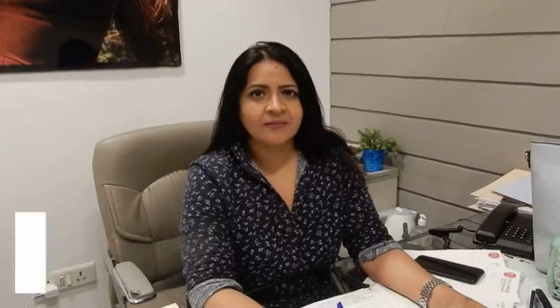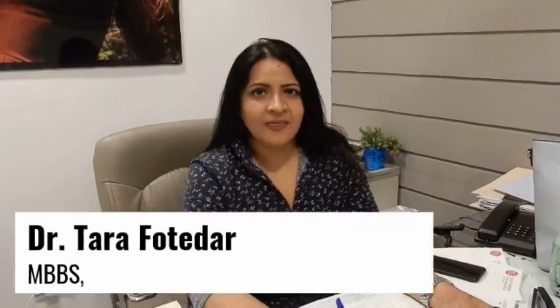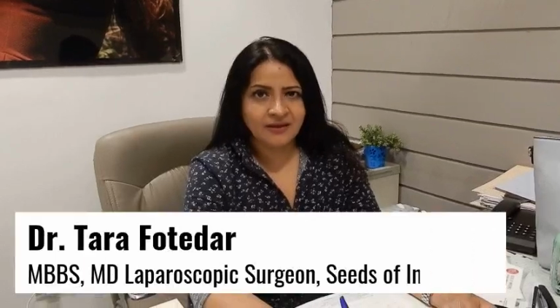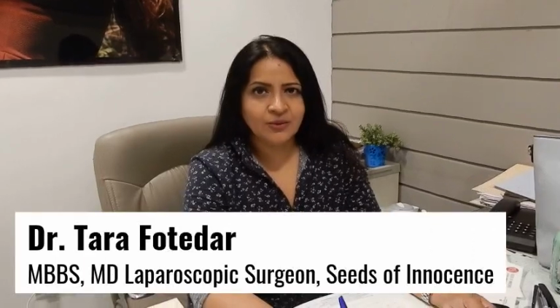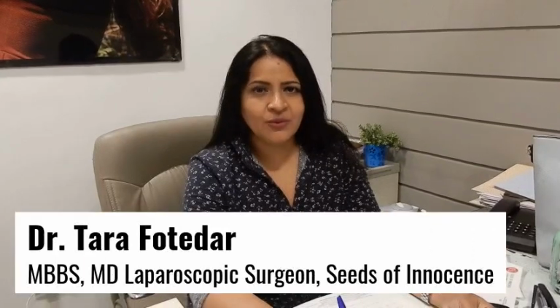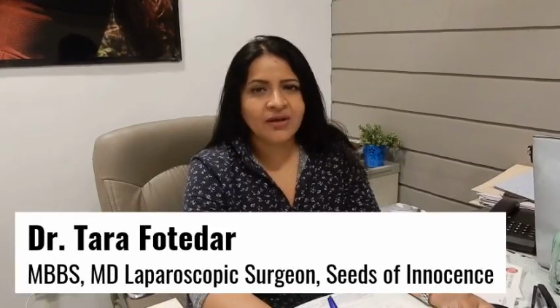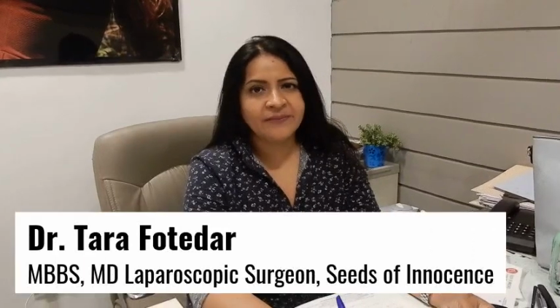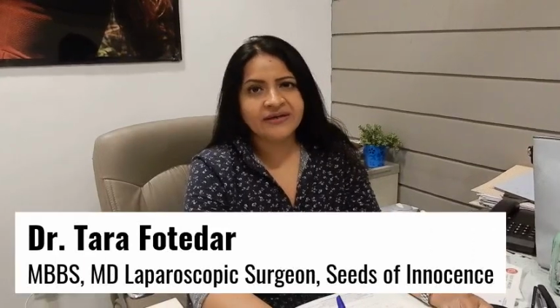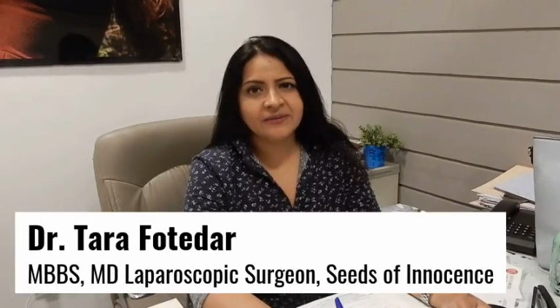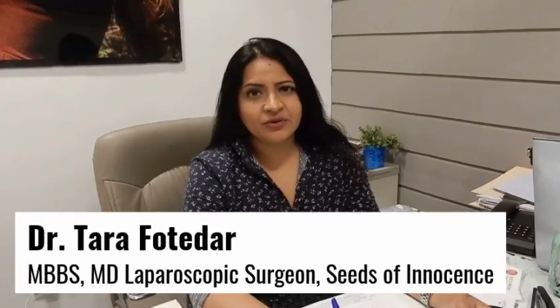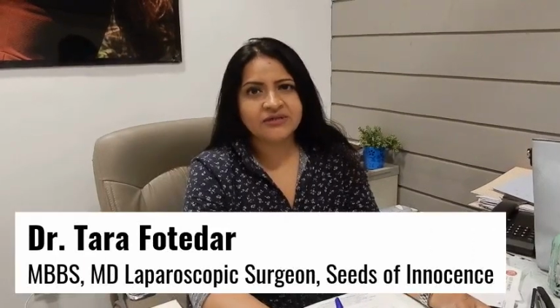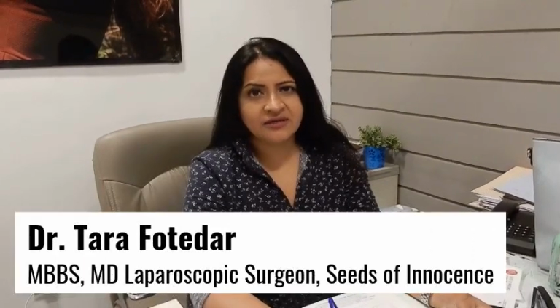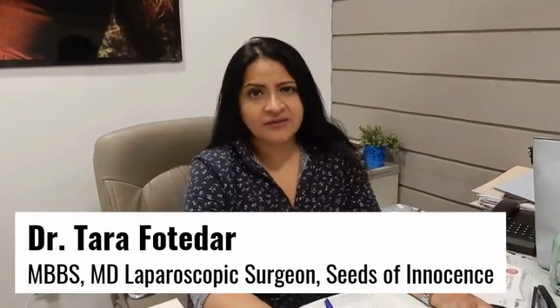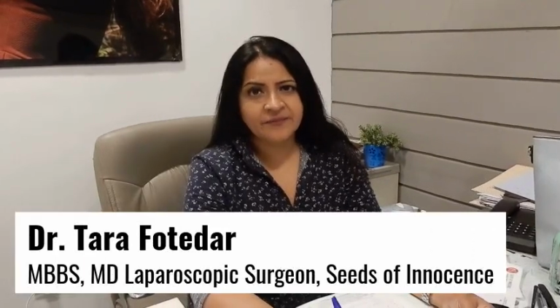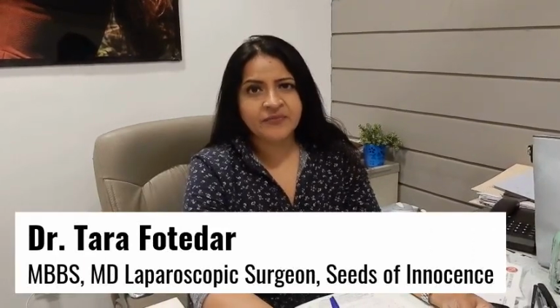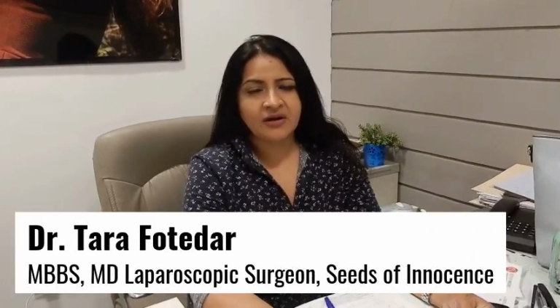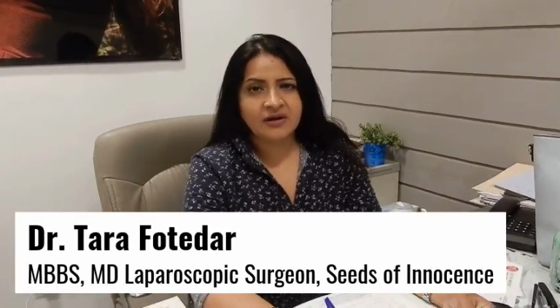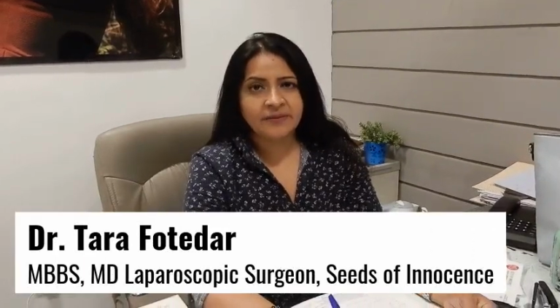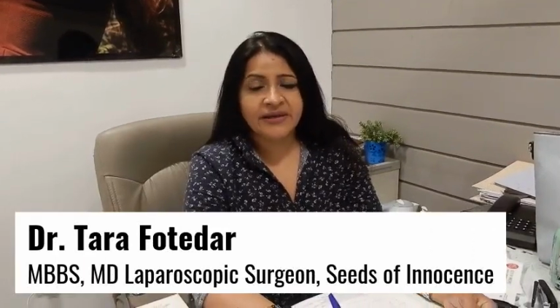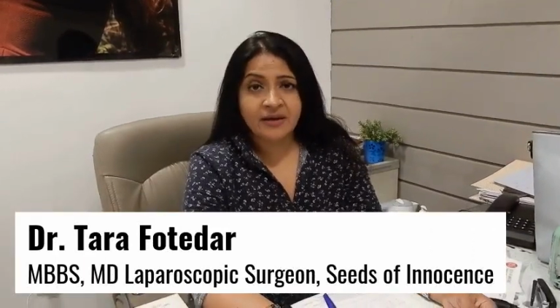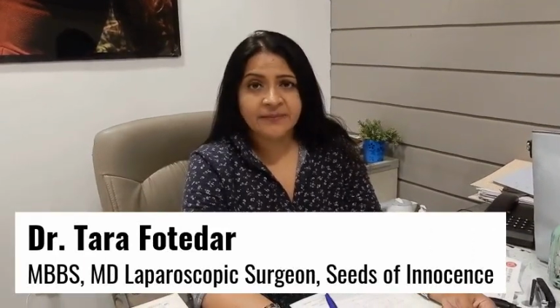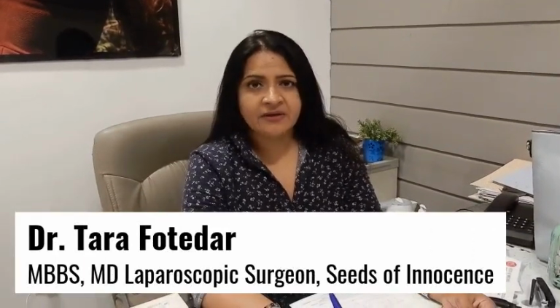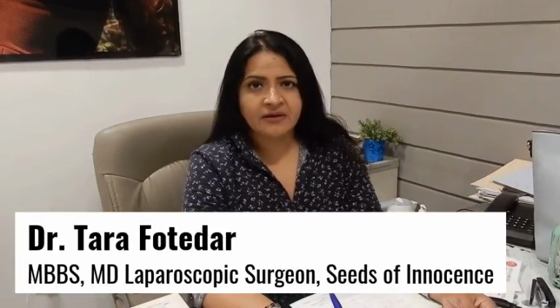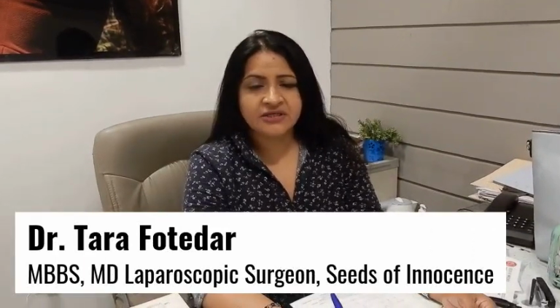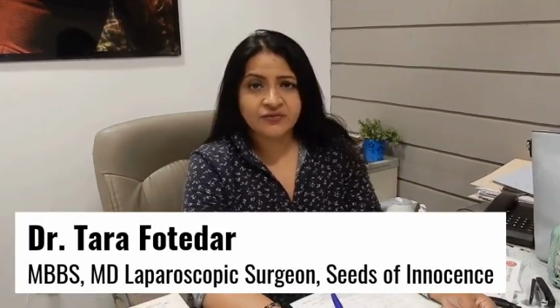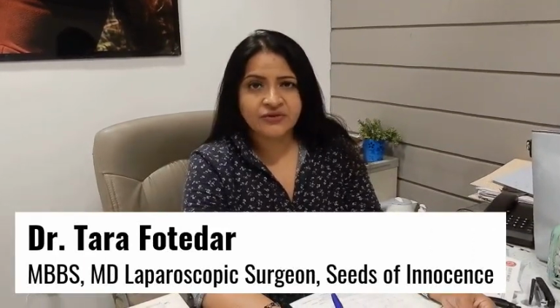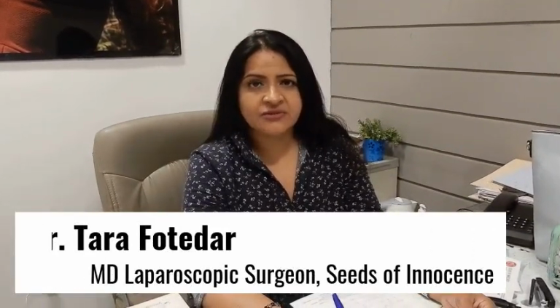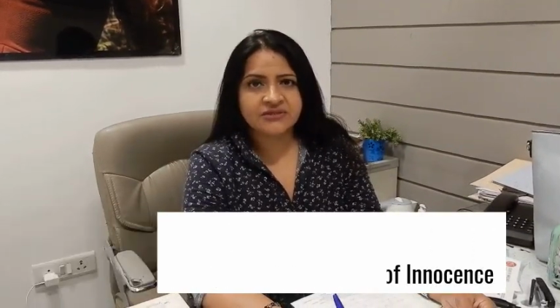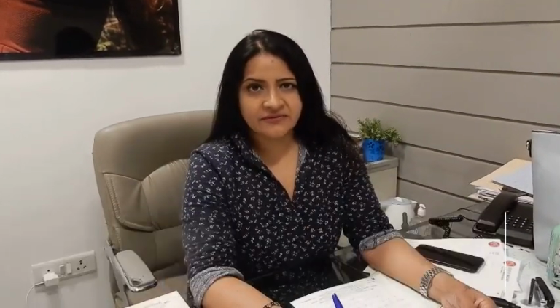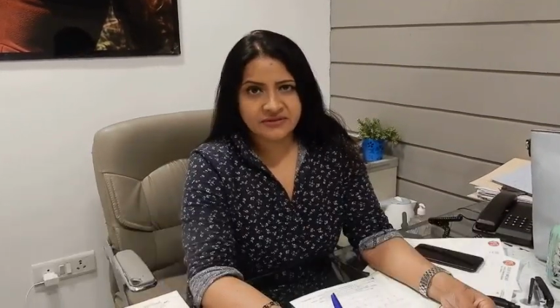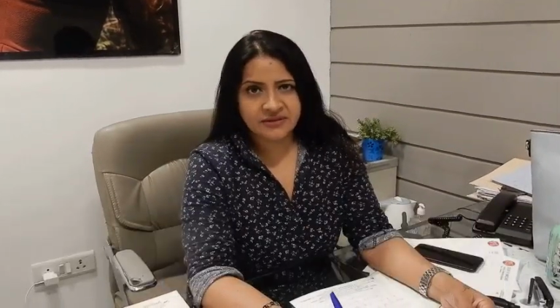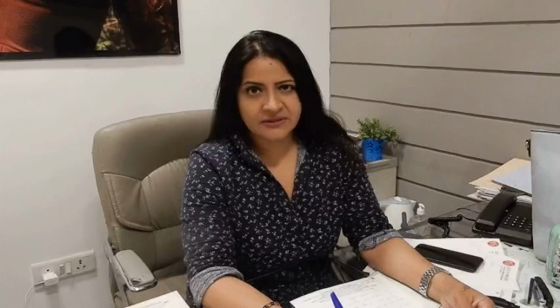Hello, my name is Dr. Tara. I am a senior consultant here in the Seeds of Innocence Service Center.